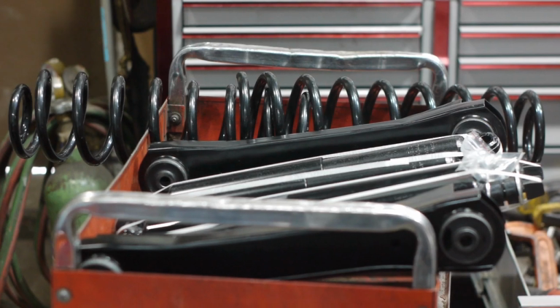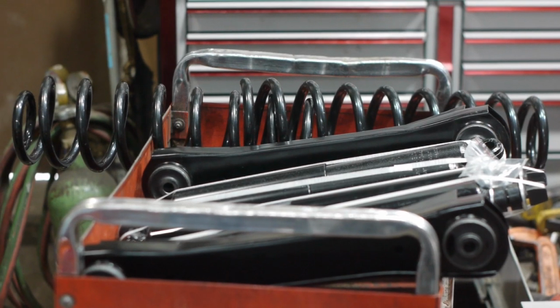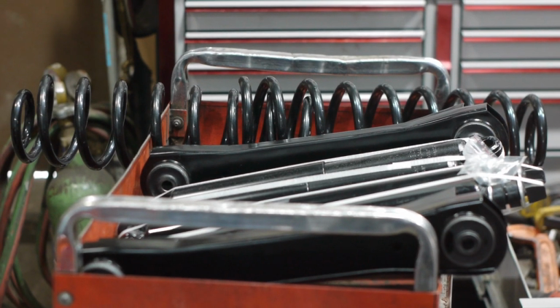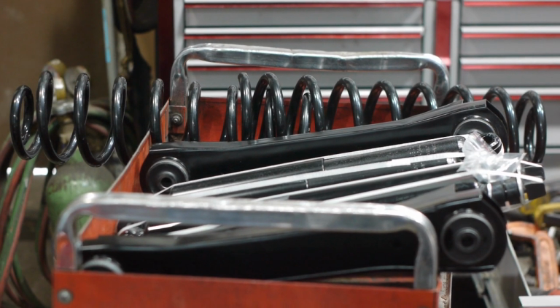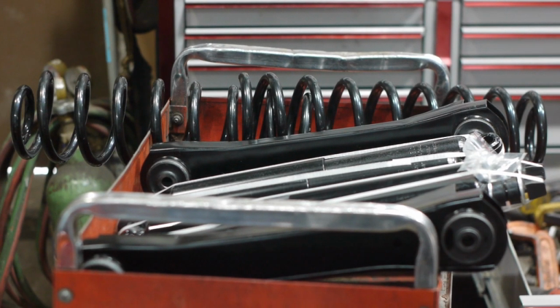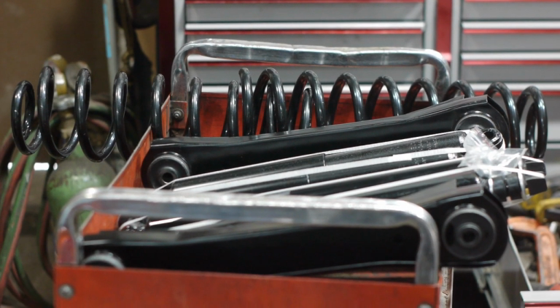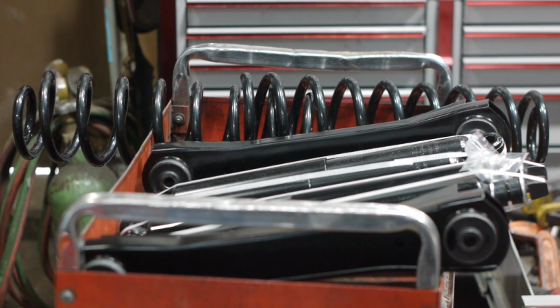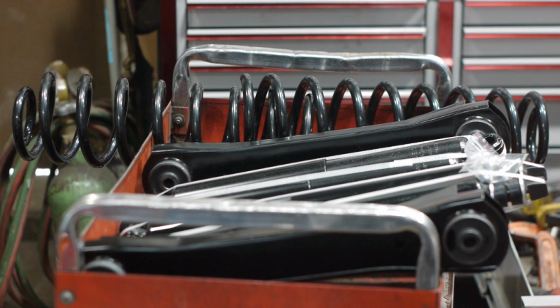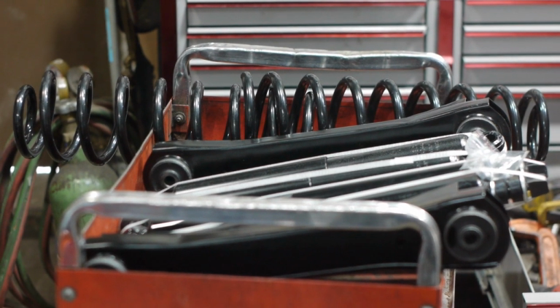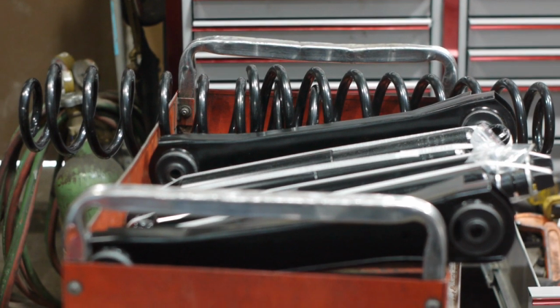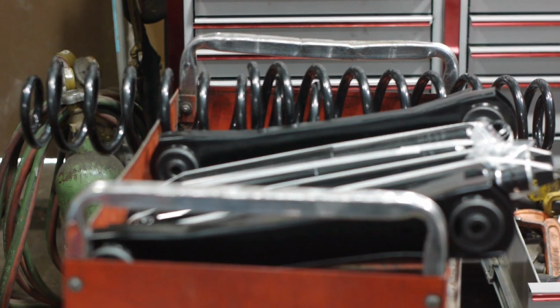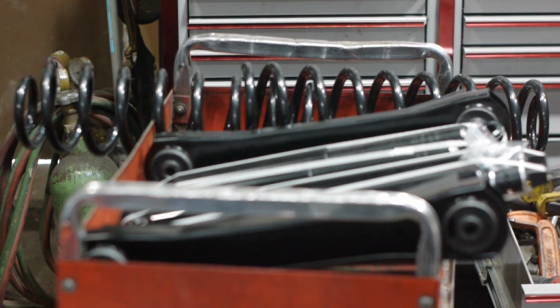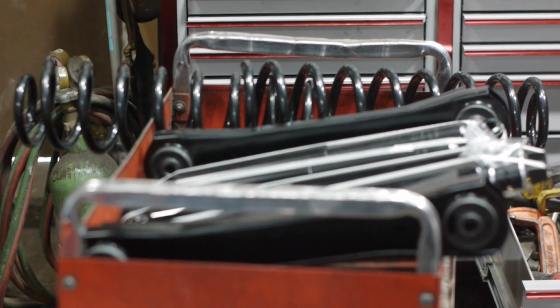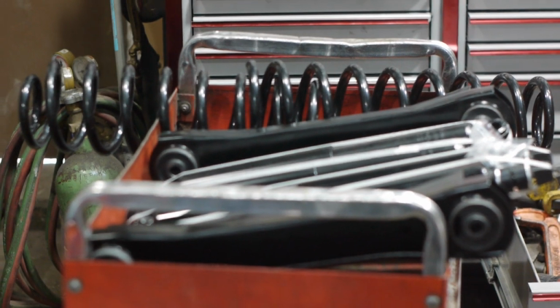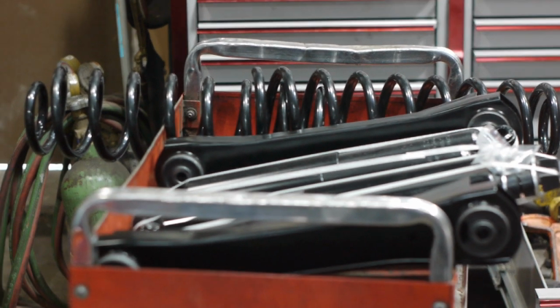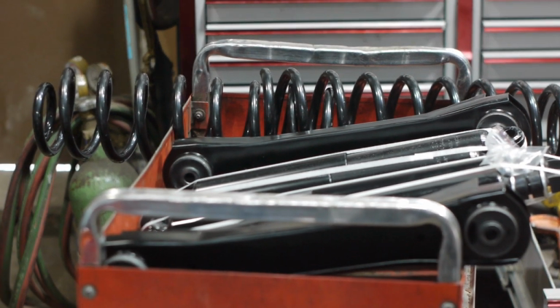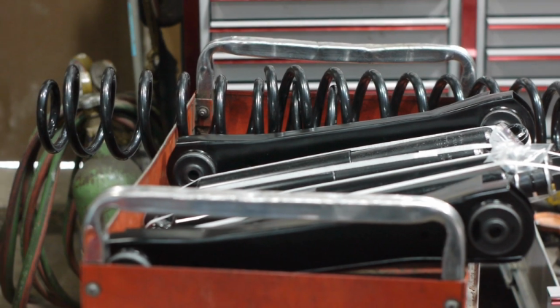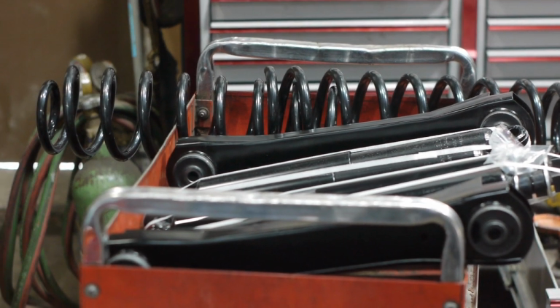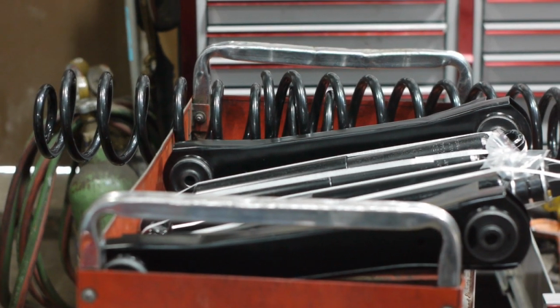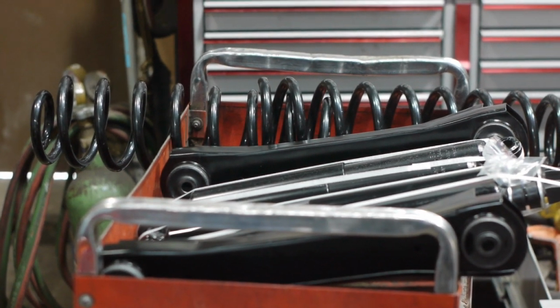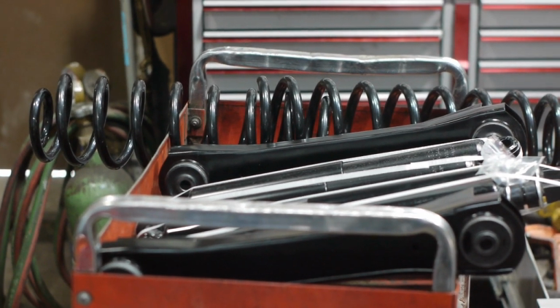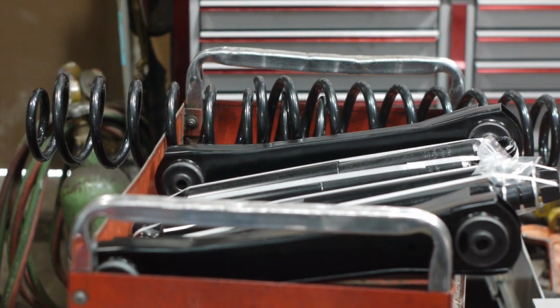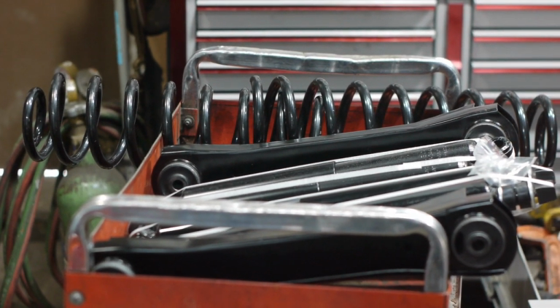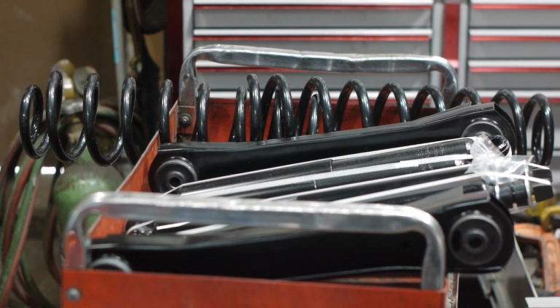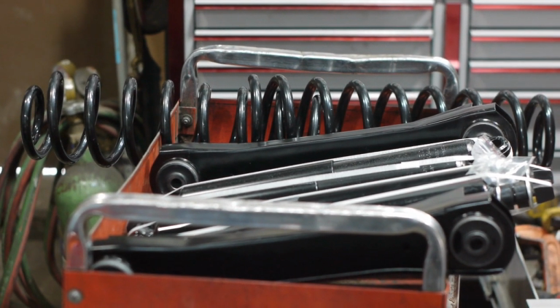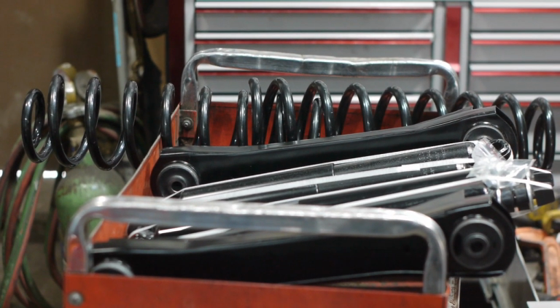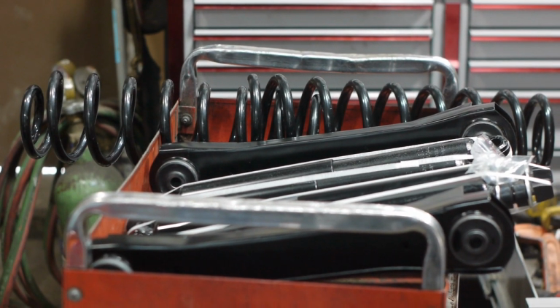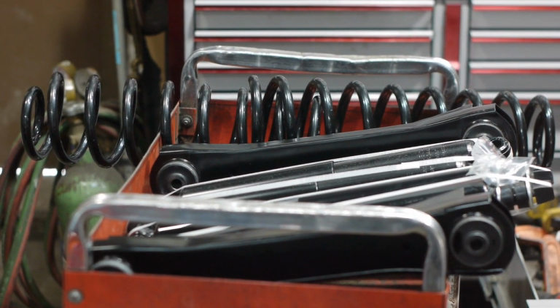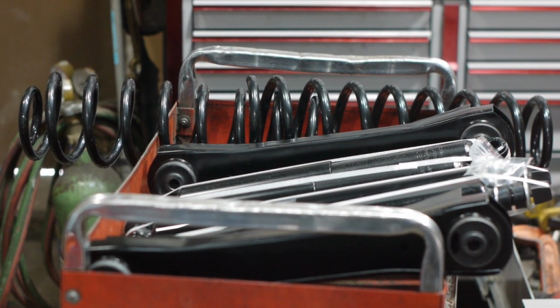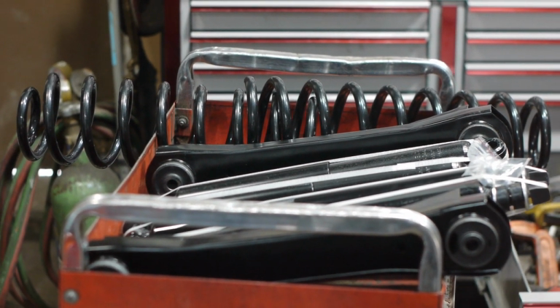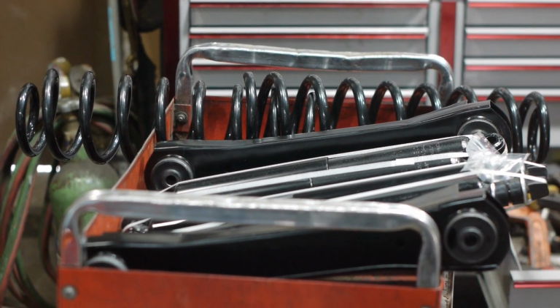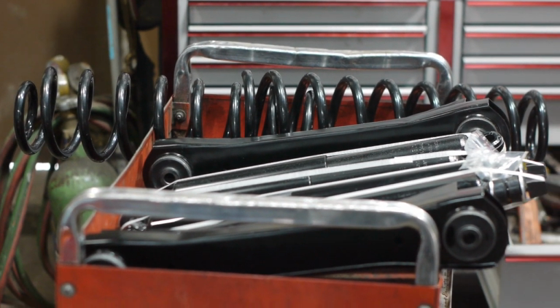This is a regular Jeep Cherokee — four cylinder, manual transmission.